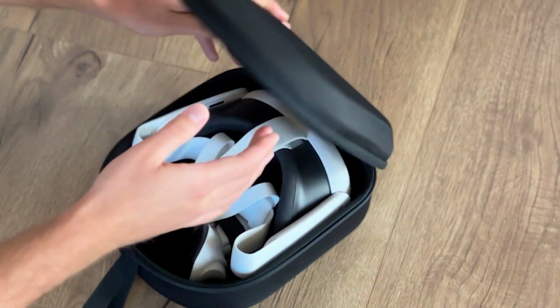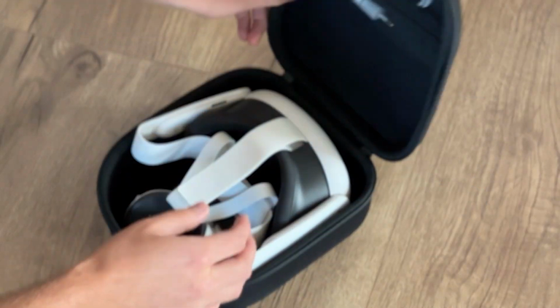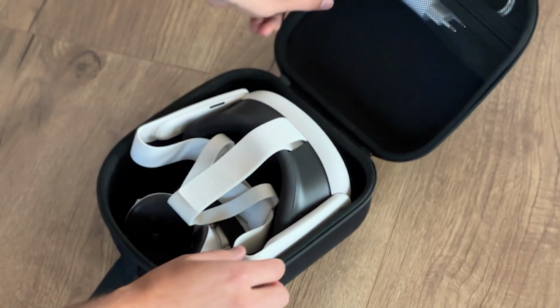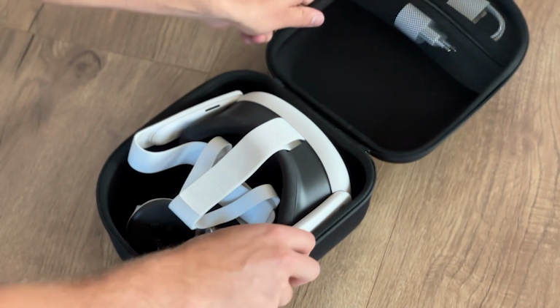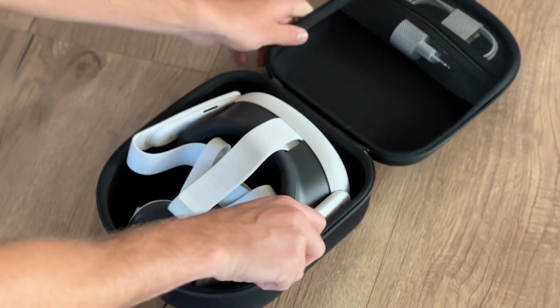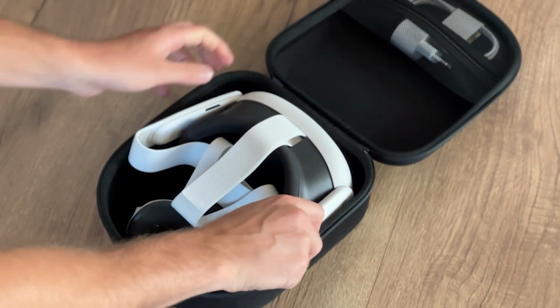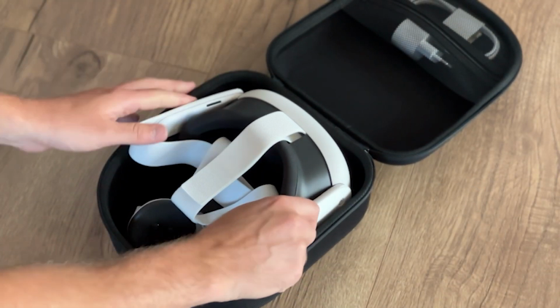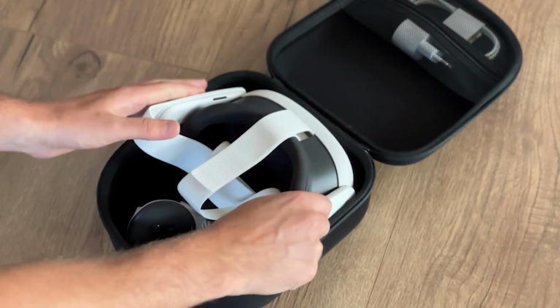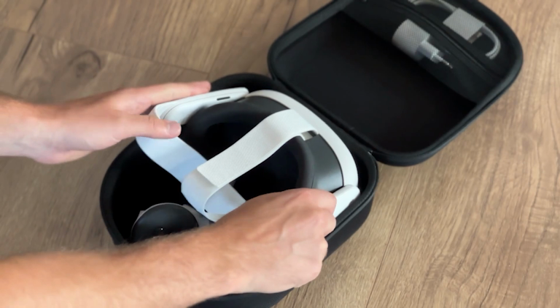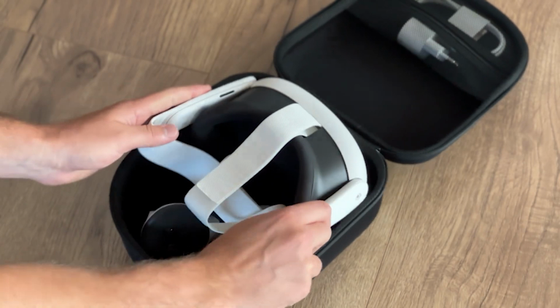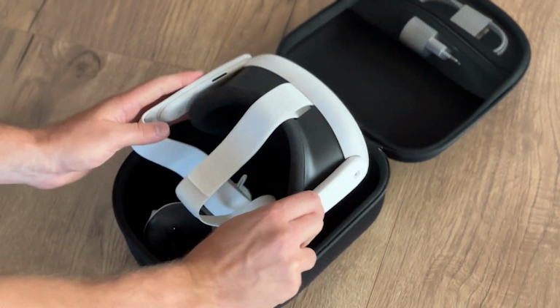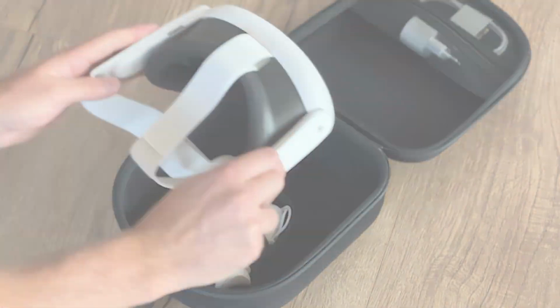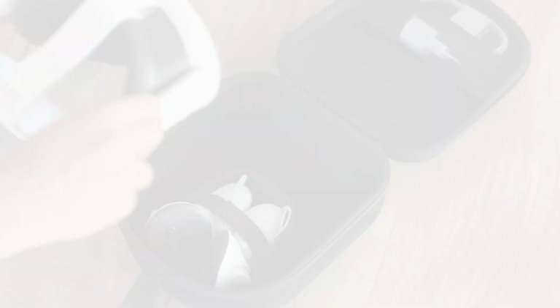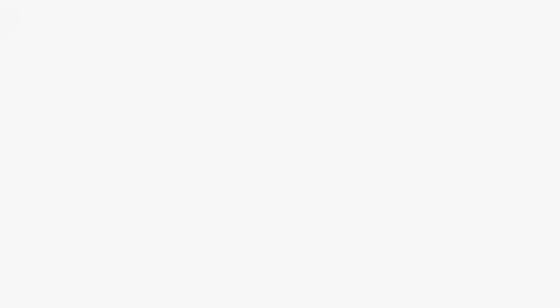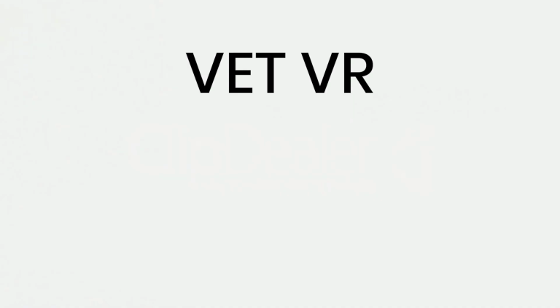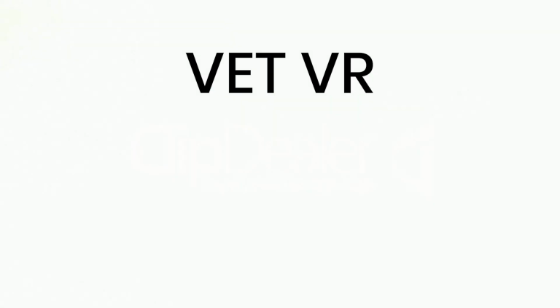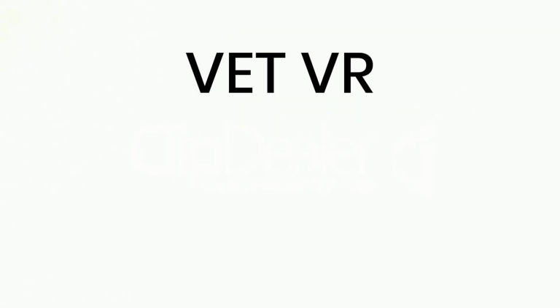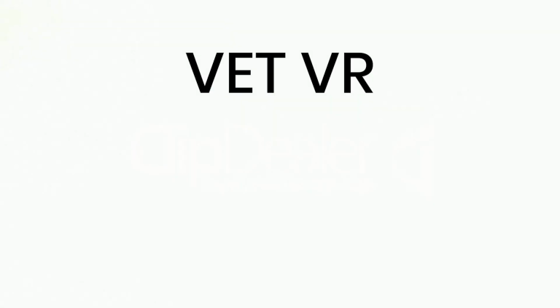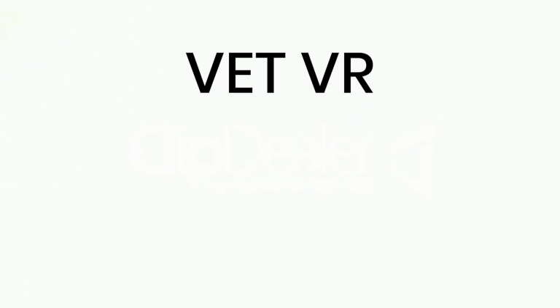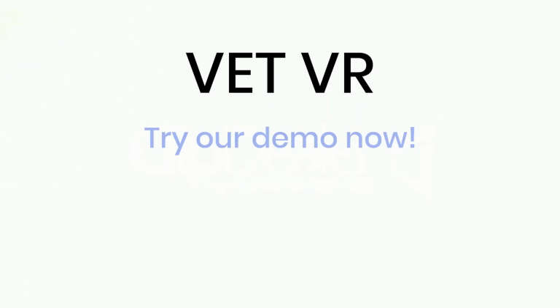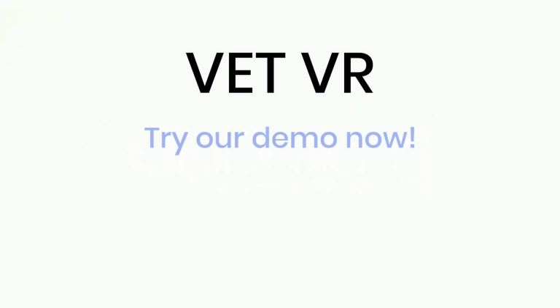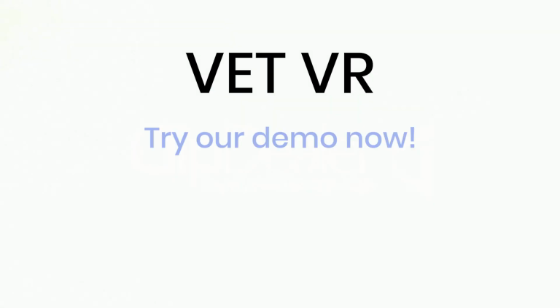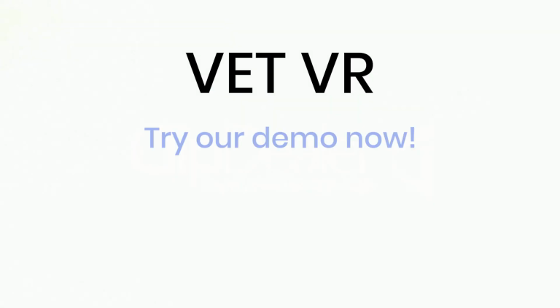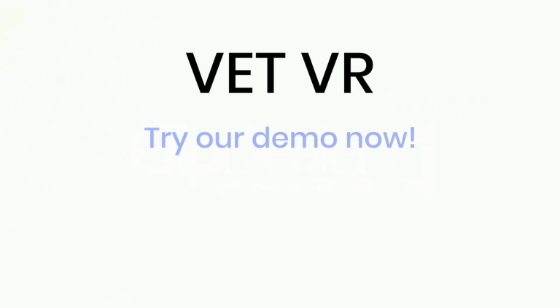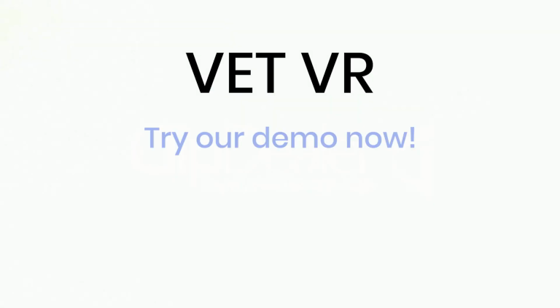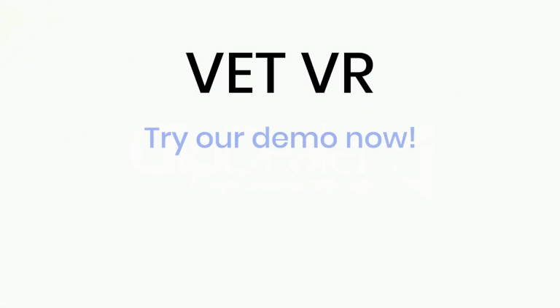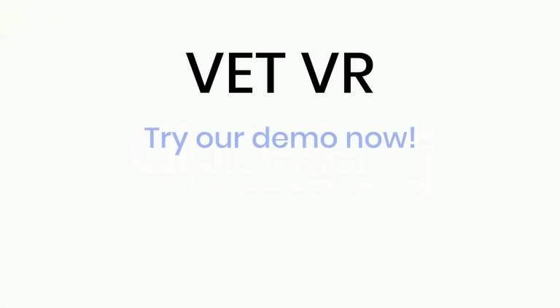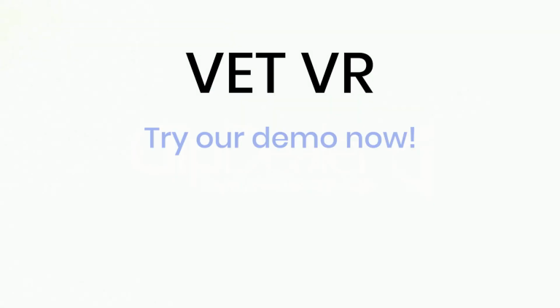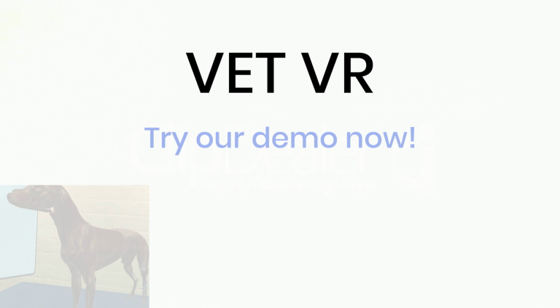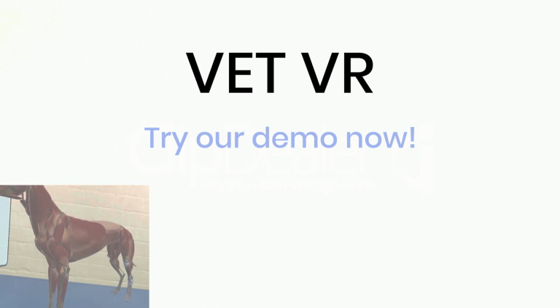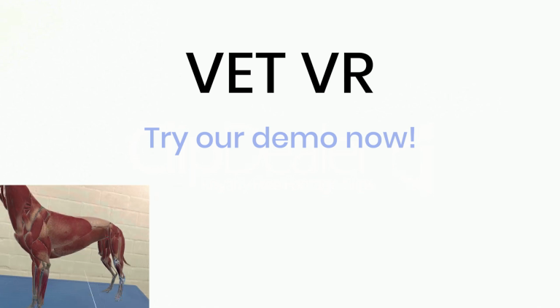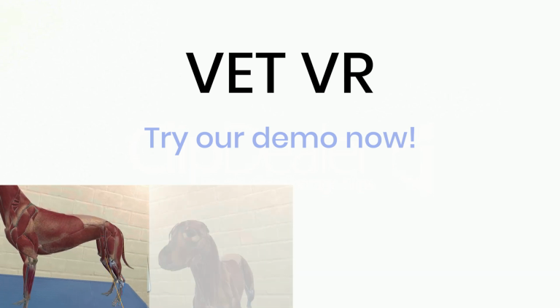Dive into a new world of immersive learning with VET VR. Try our demo now and experience the difference.